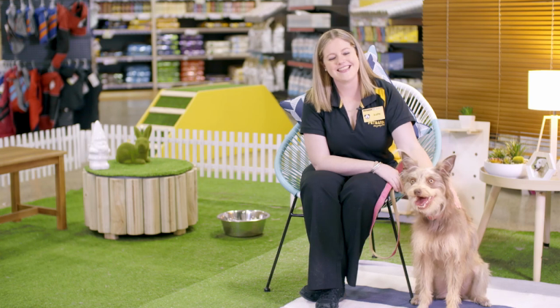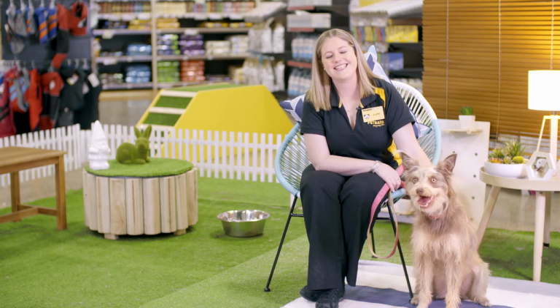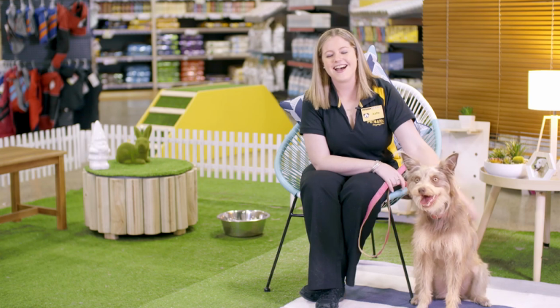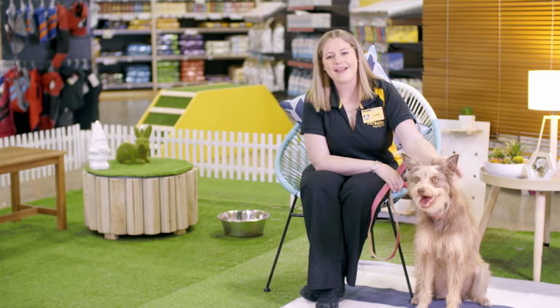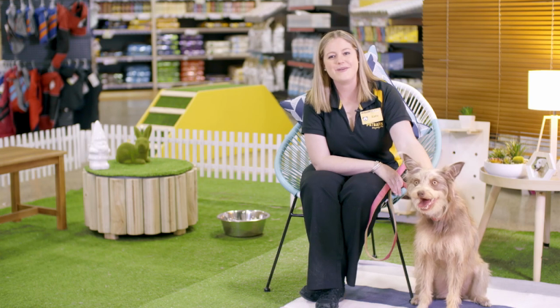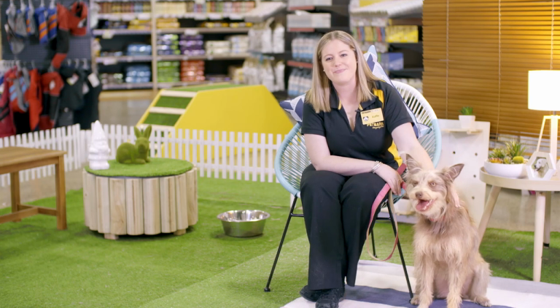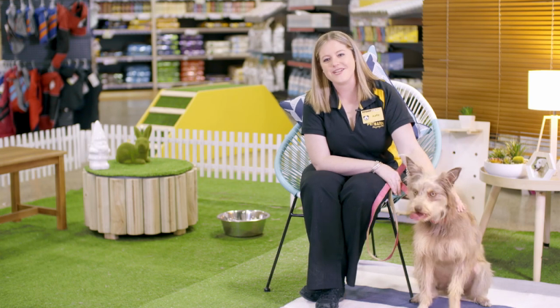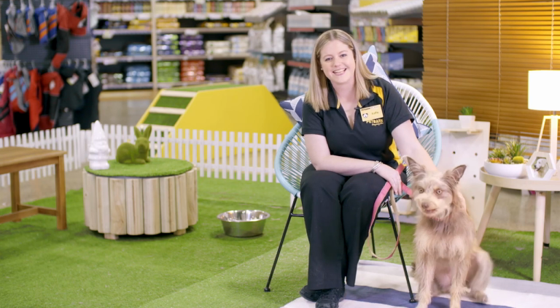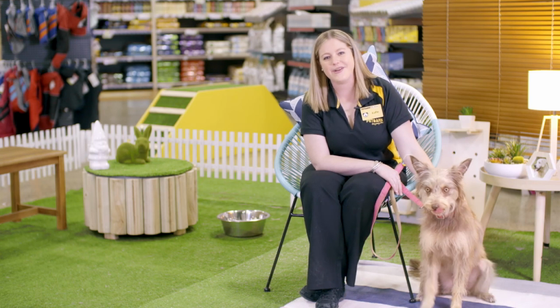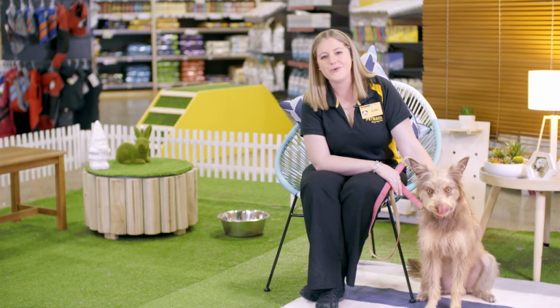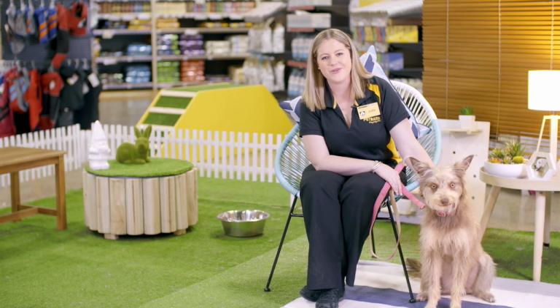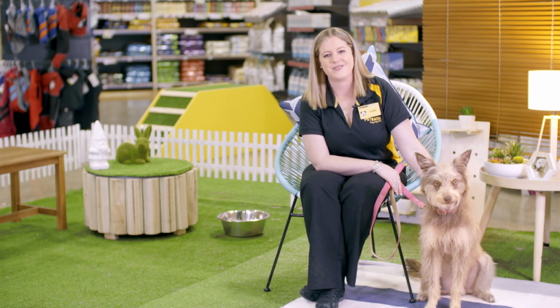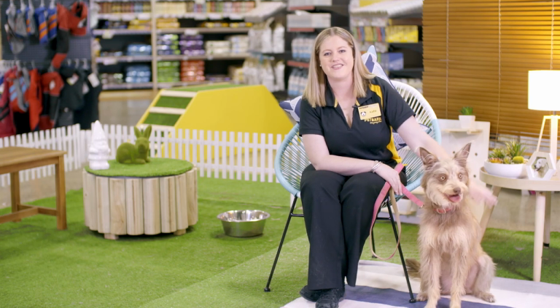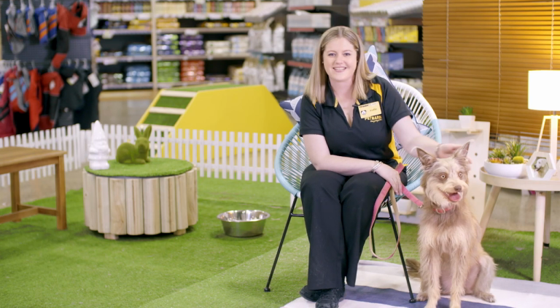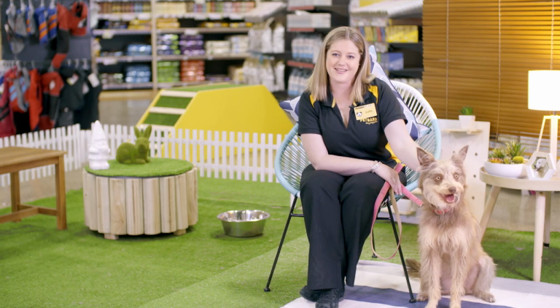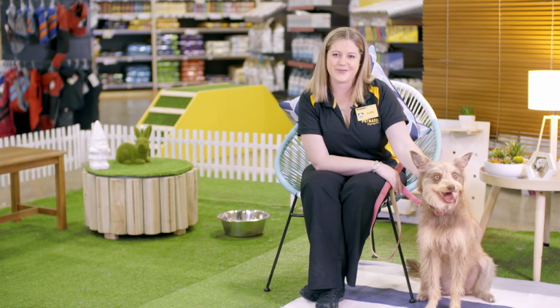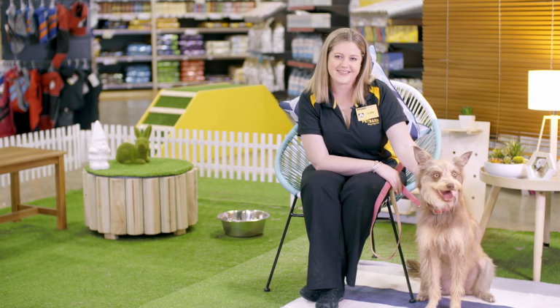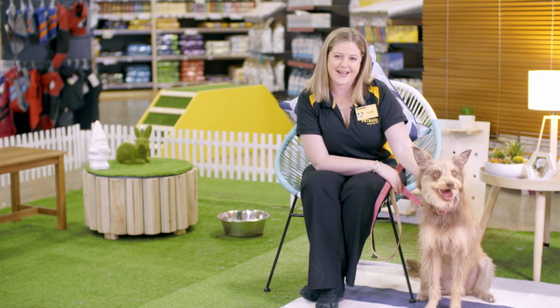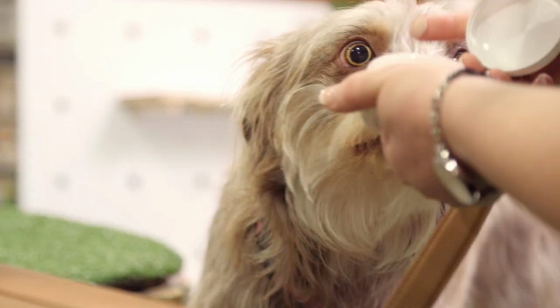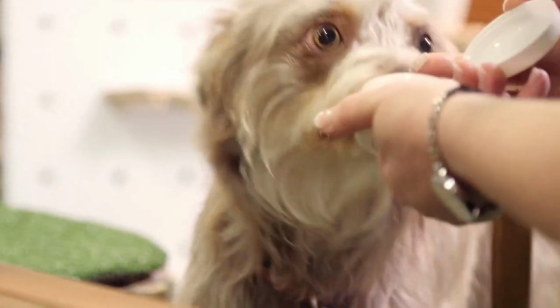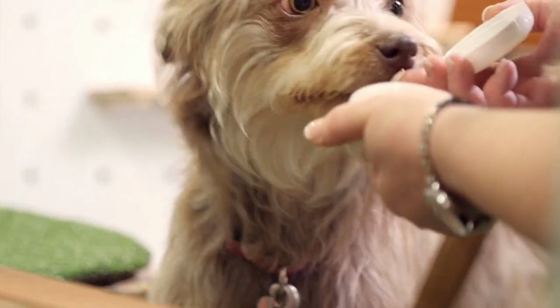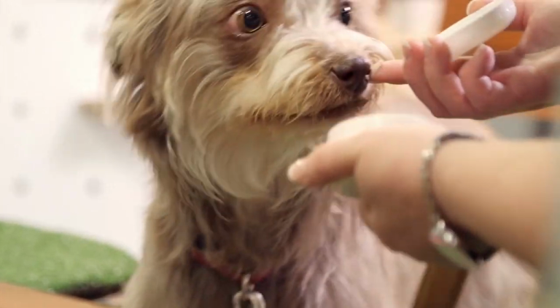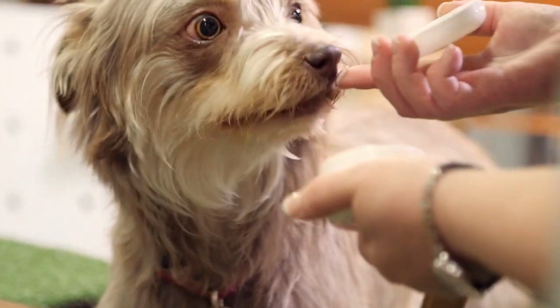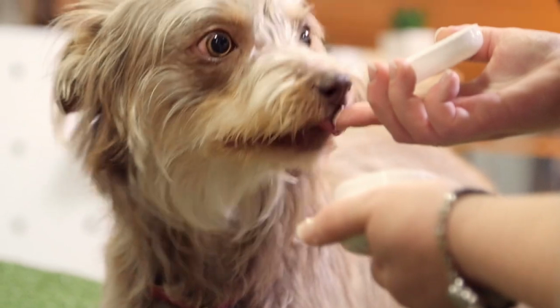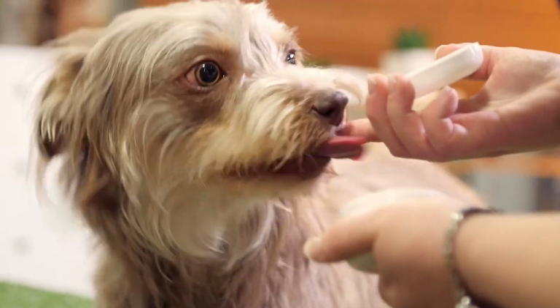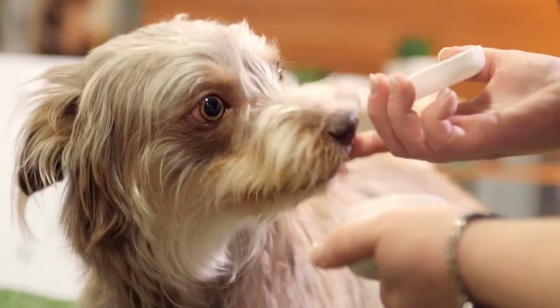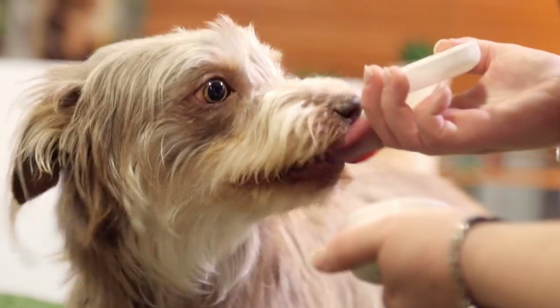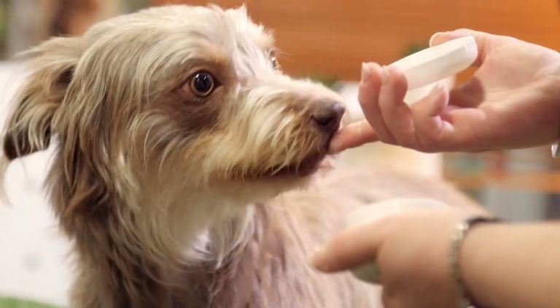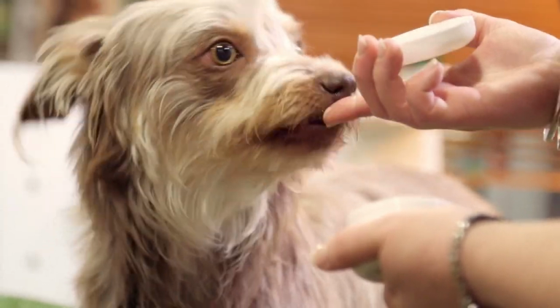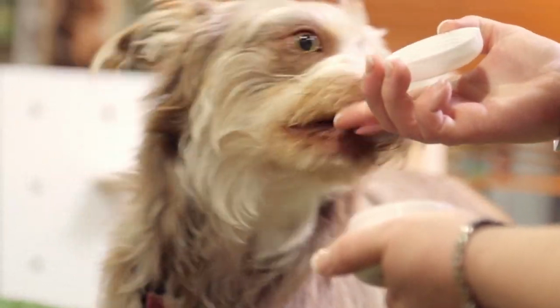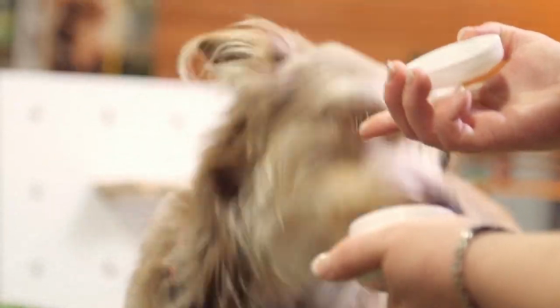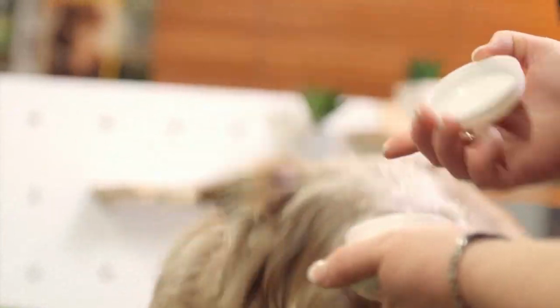The design allows the brush to clean all tooth surfaces and surrounding gums, while the toothpaste is gentle on your dog's stomach.